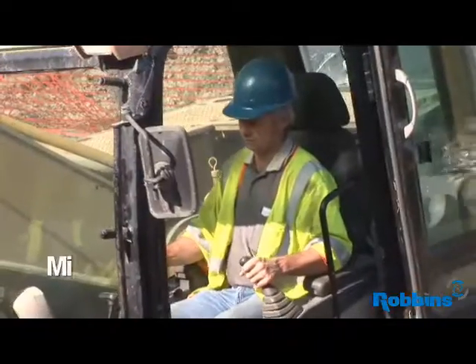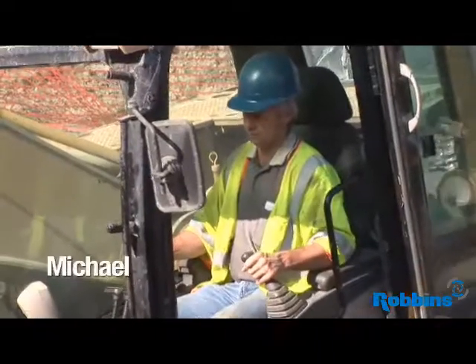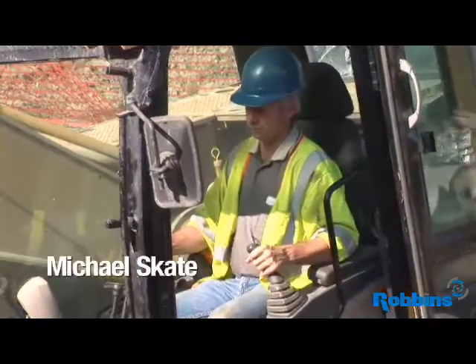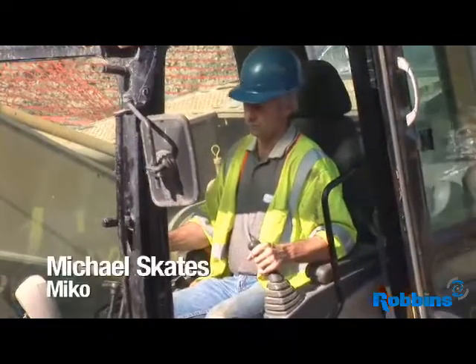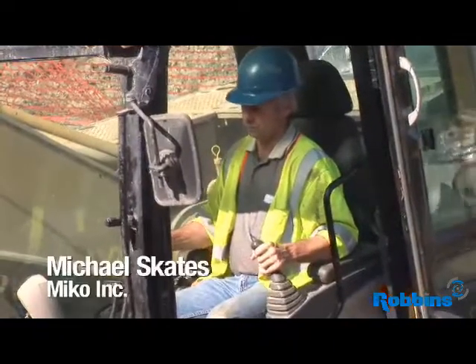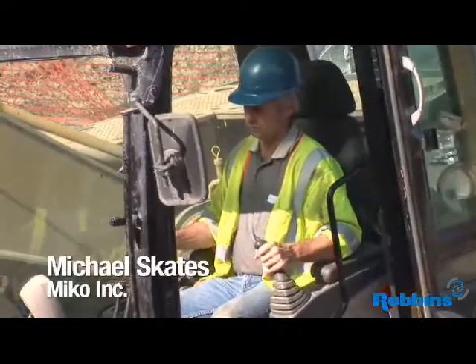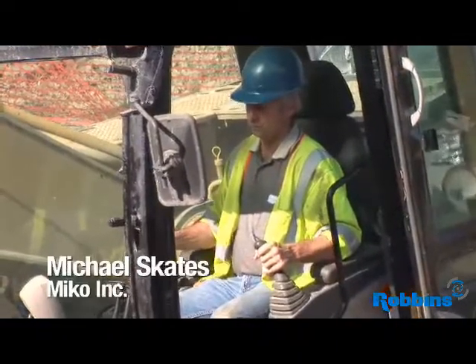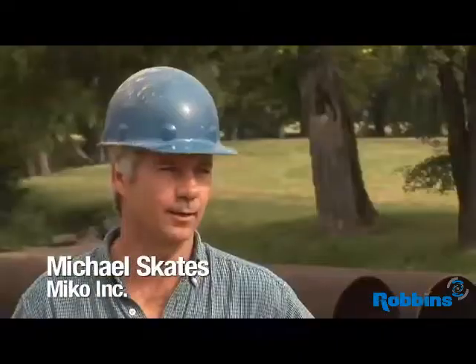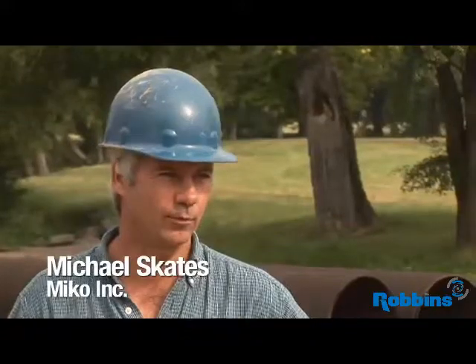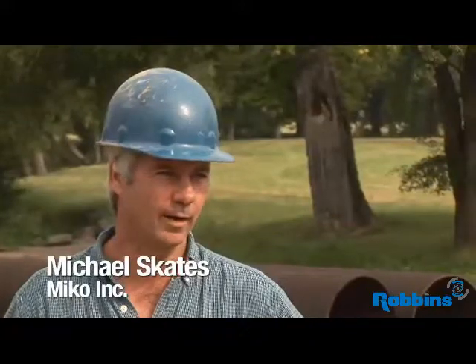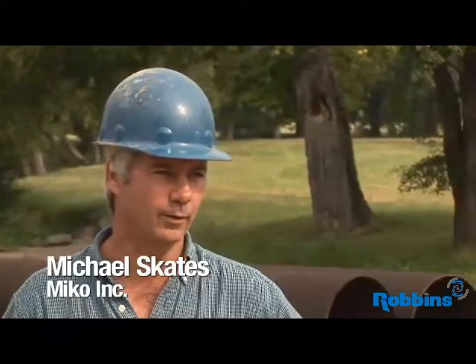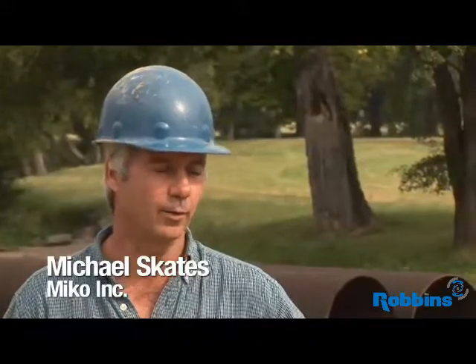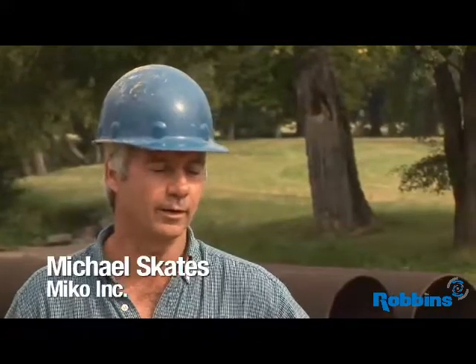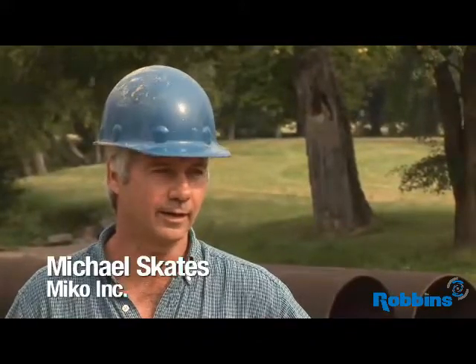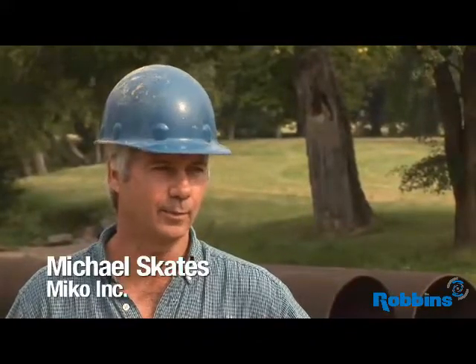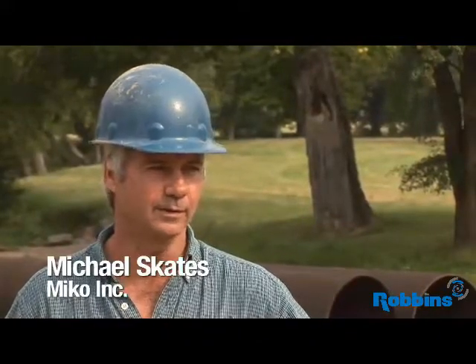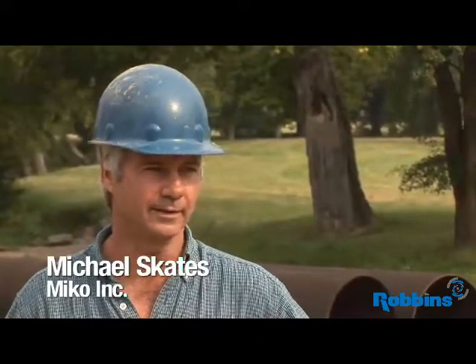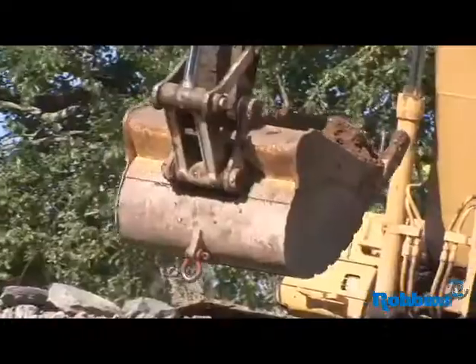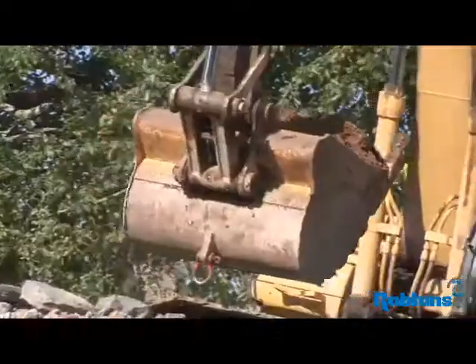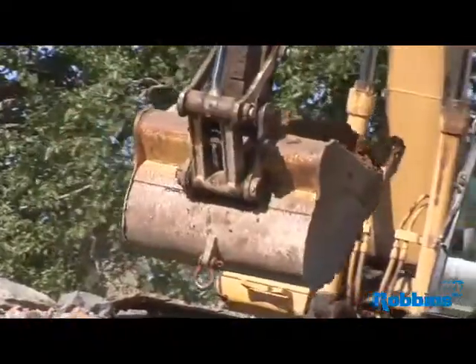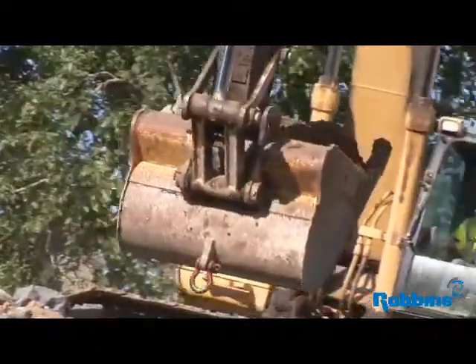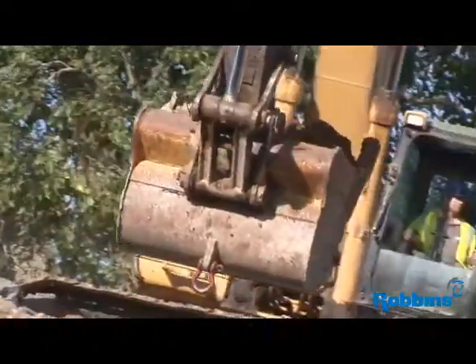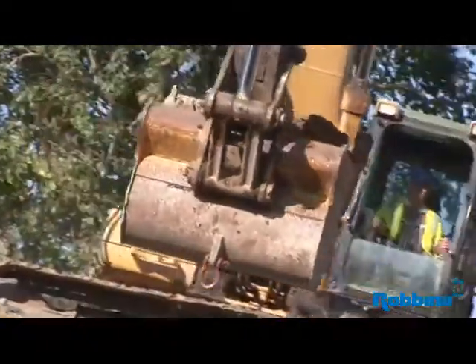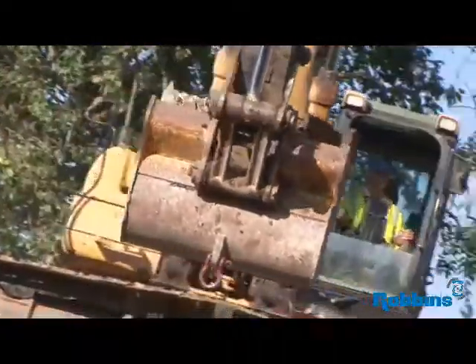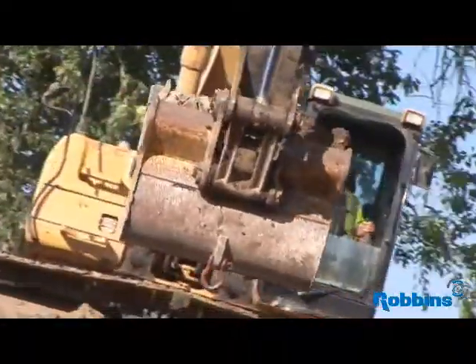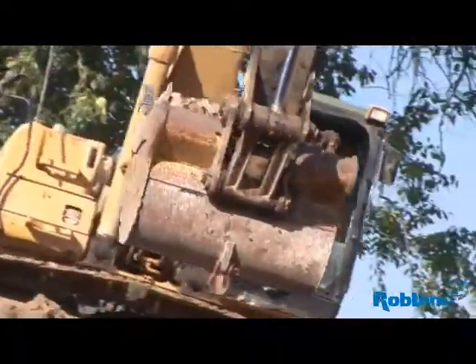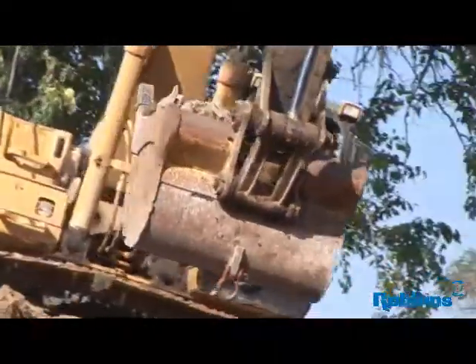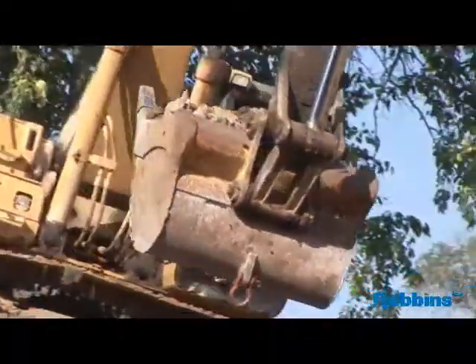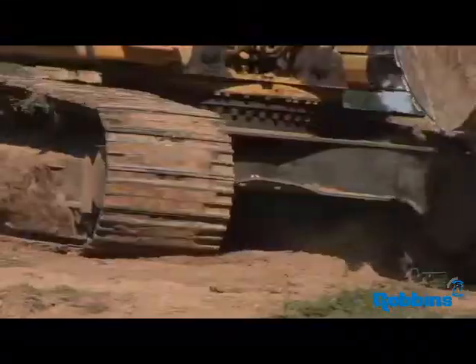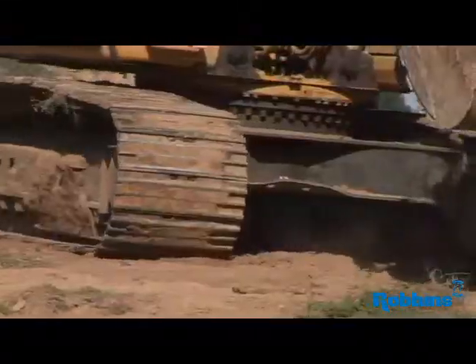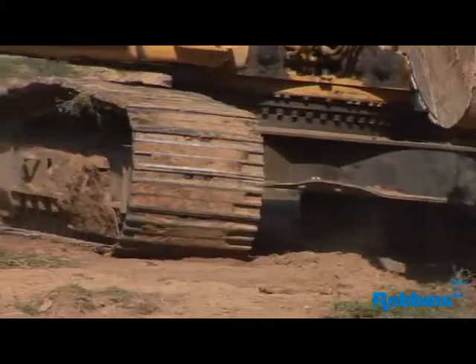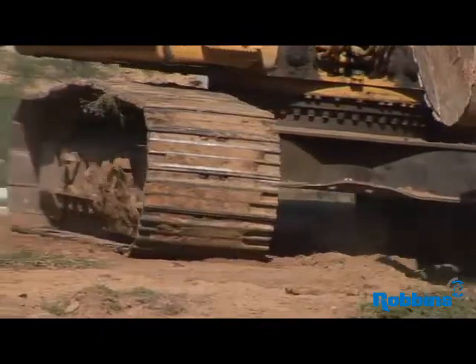My name is Michael Skates. I work for Michael Incorporated and I'm the president. We do excavation, road boring, trucking, and demolition.